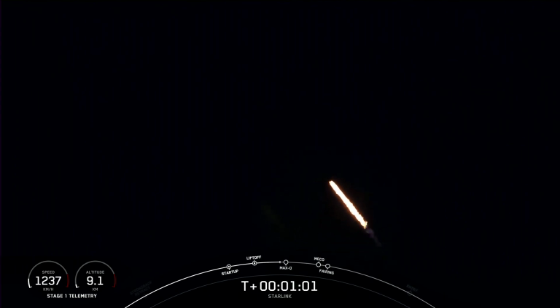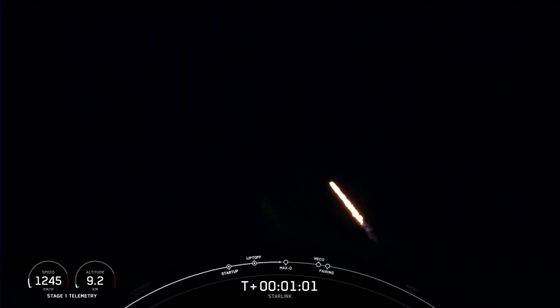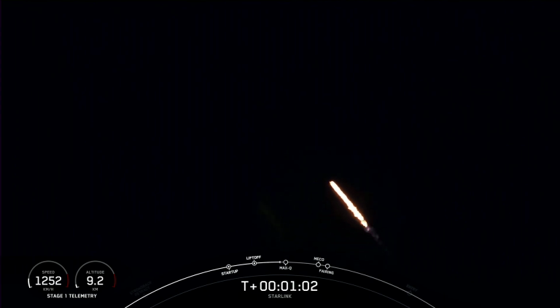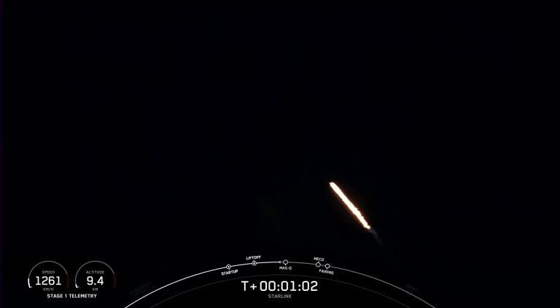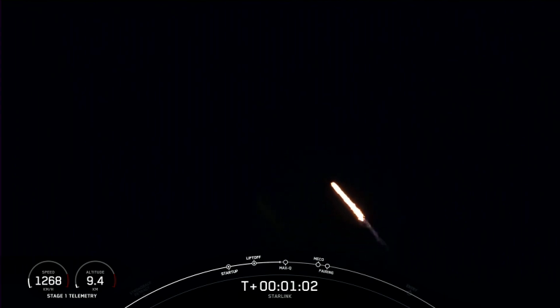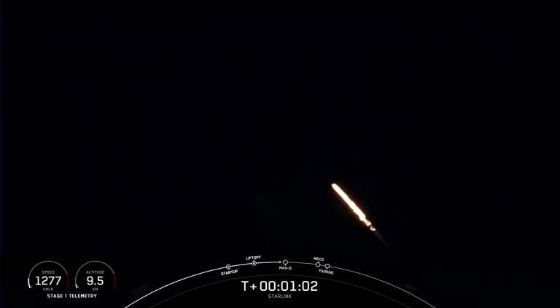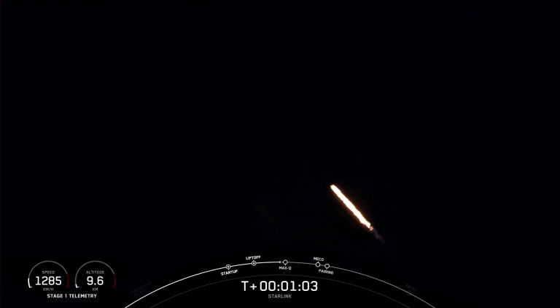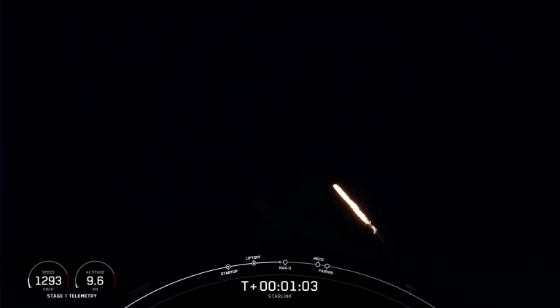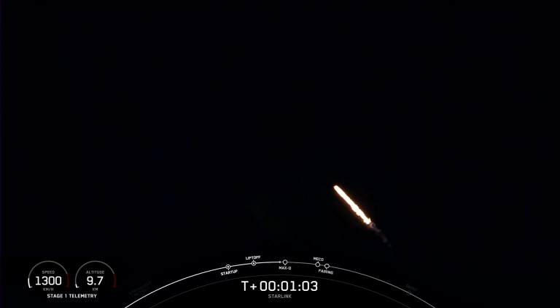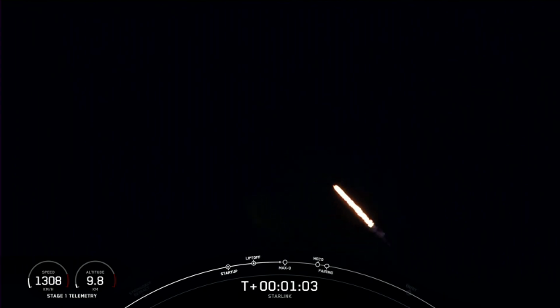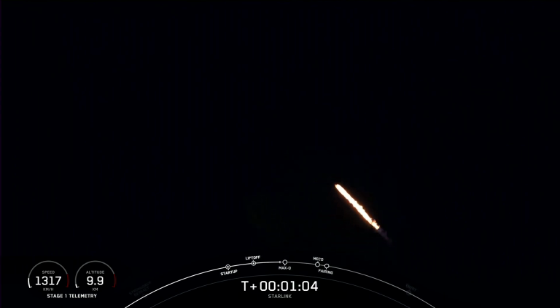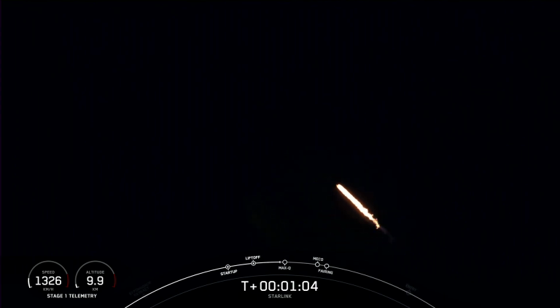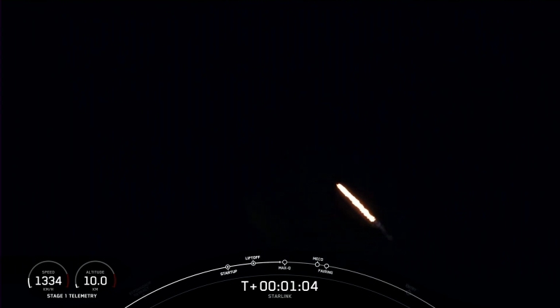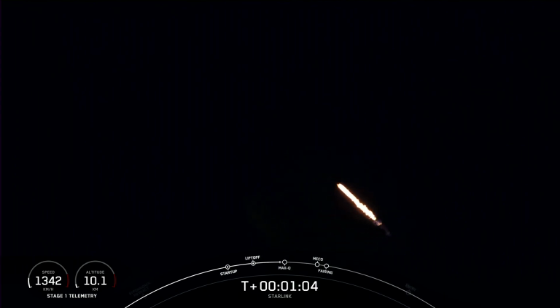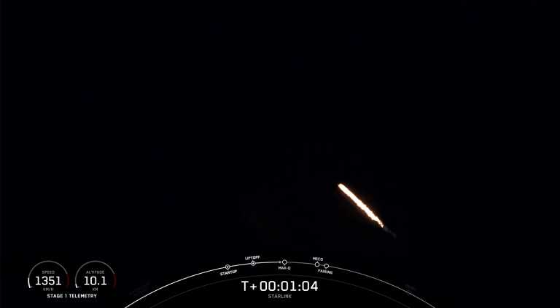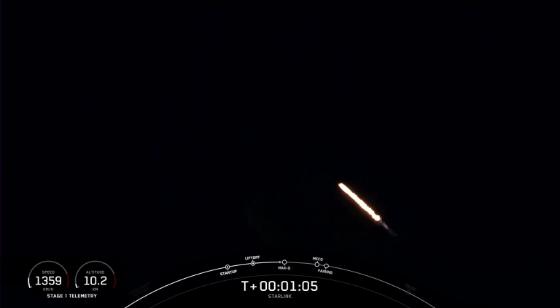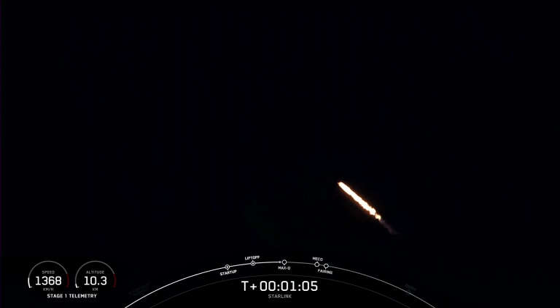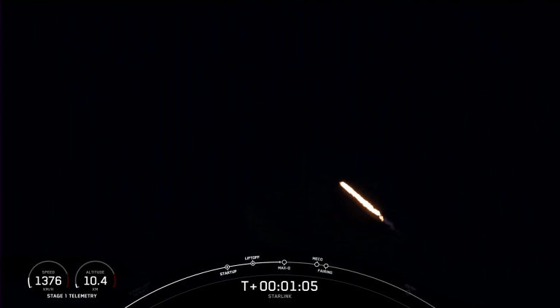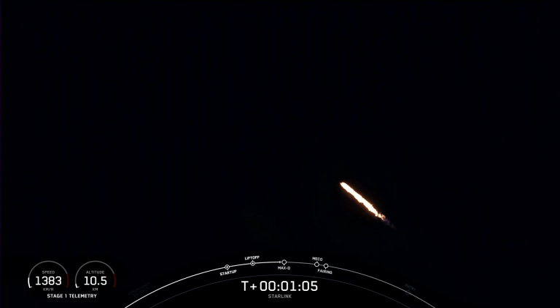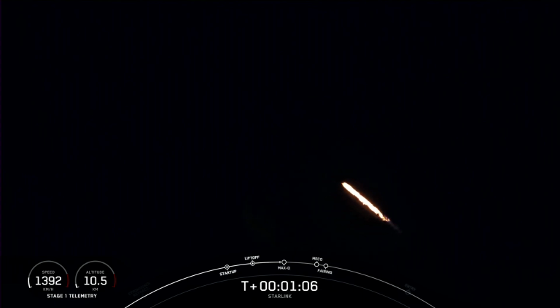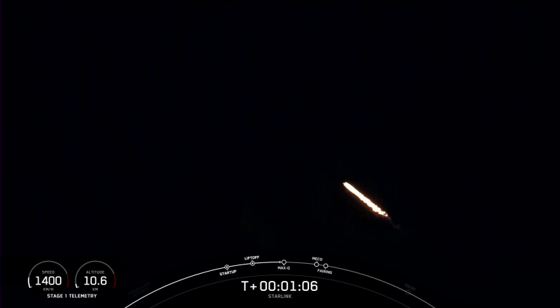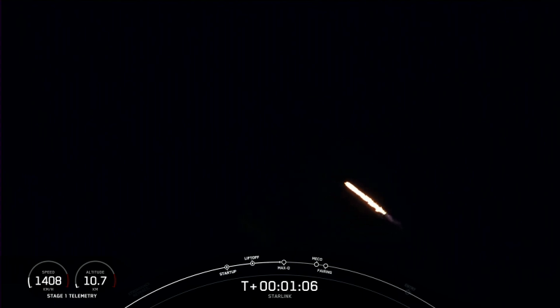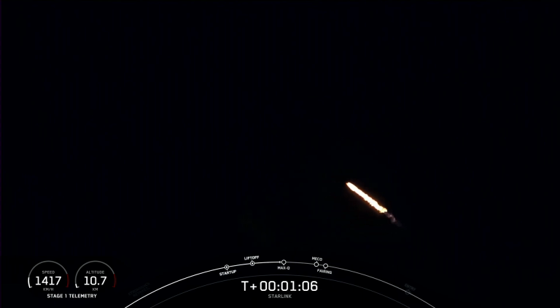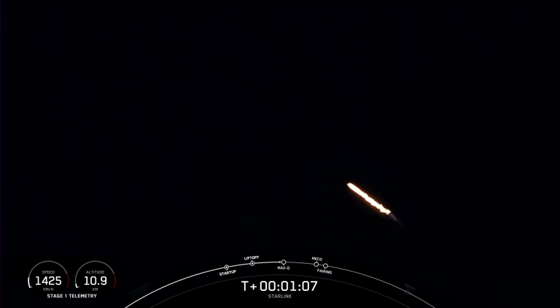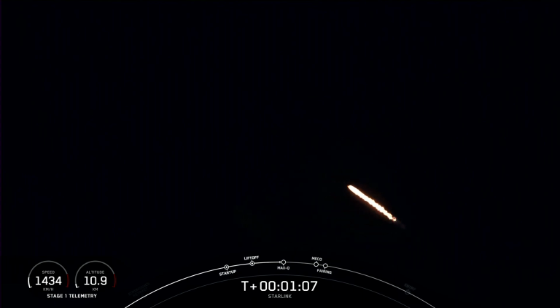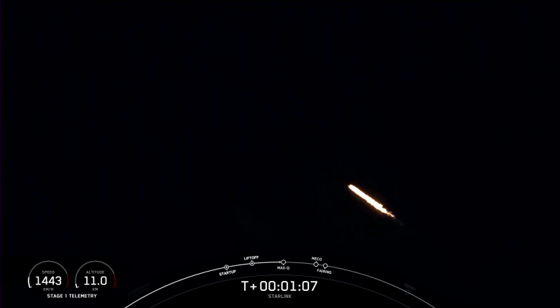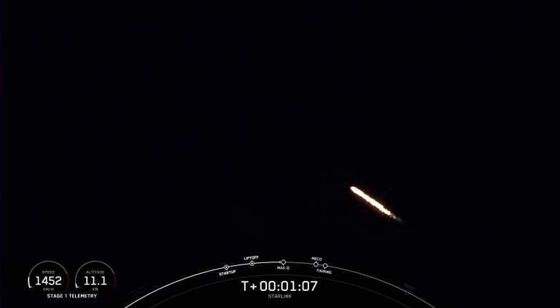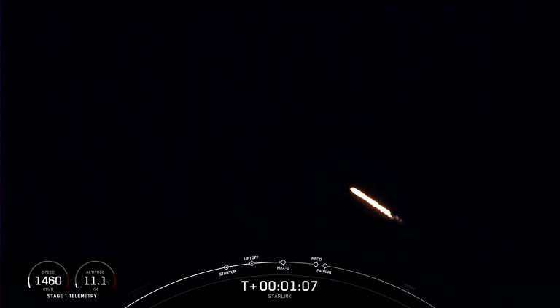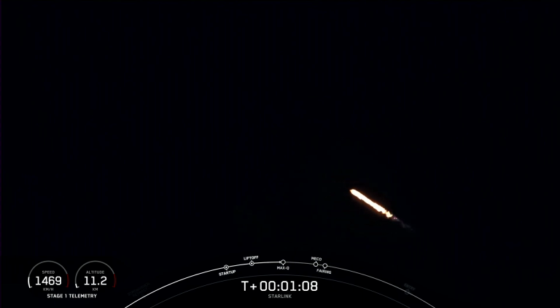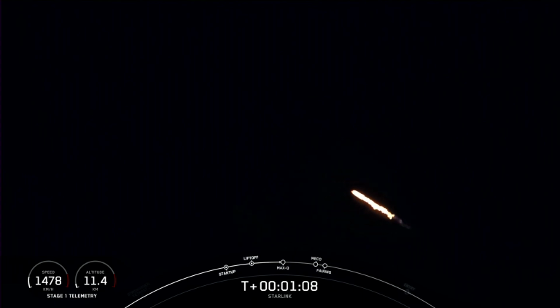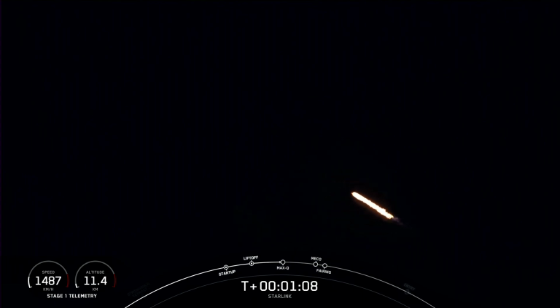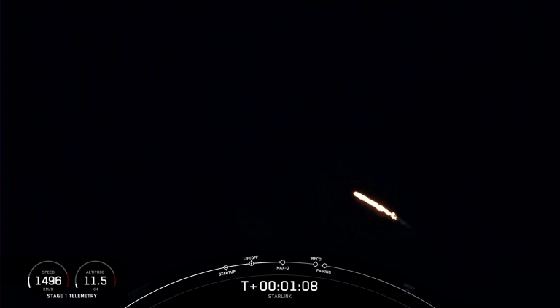Falcon is now supersonic. As you just heard, Falcon 9 is traveling faster than the speed of sound.